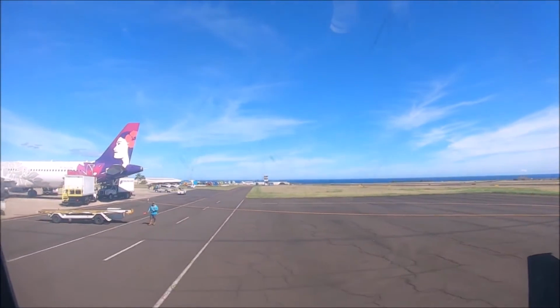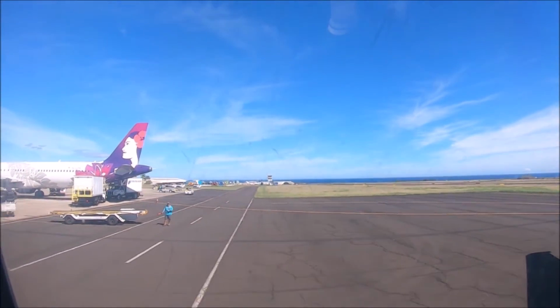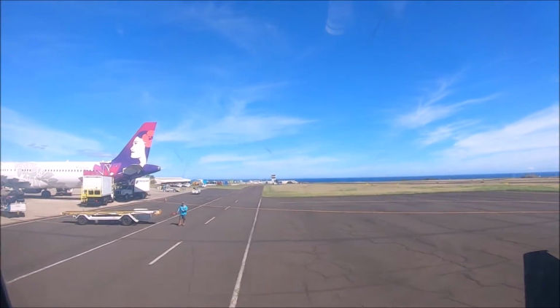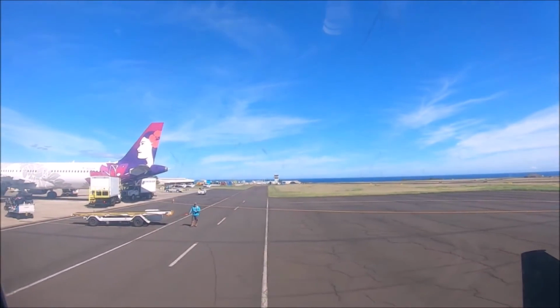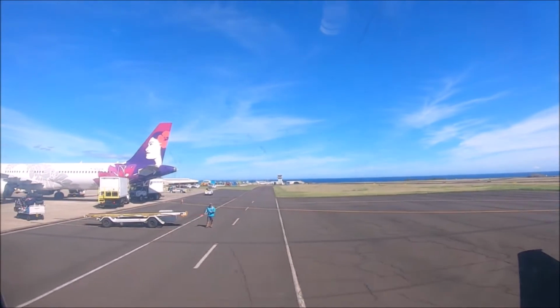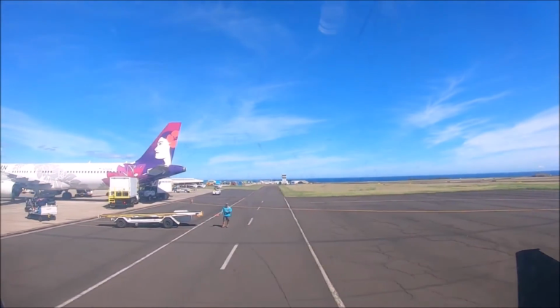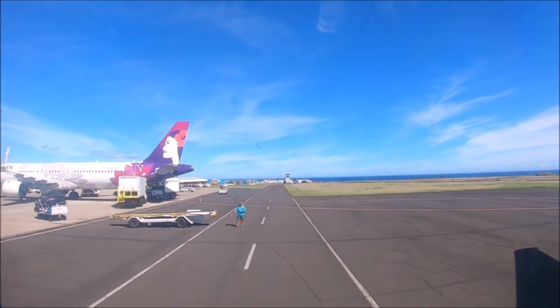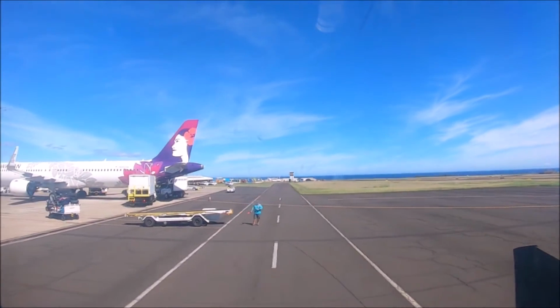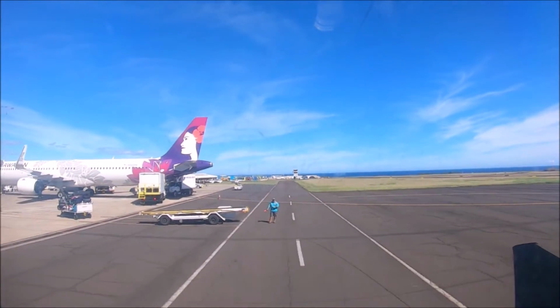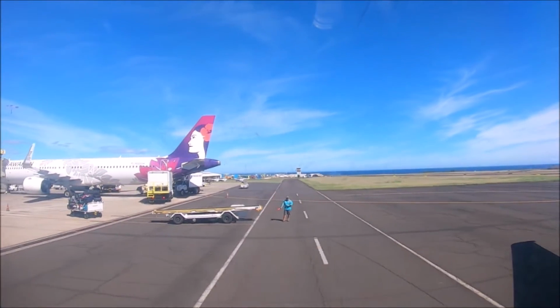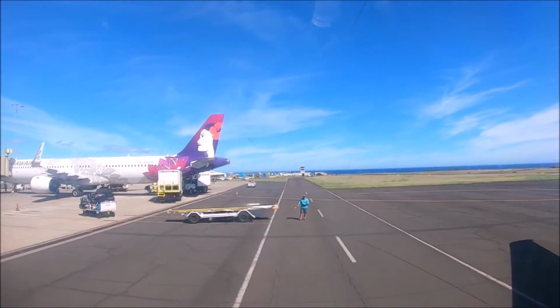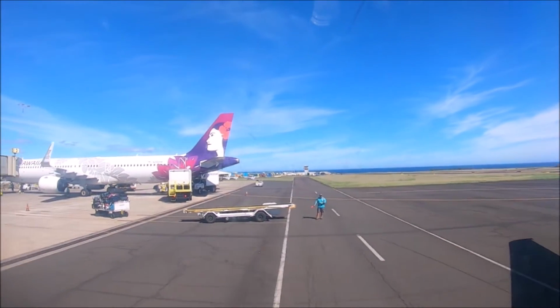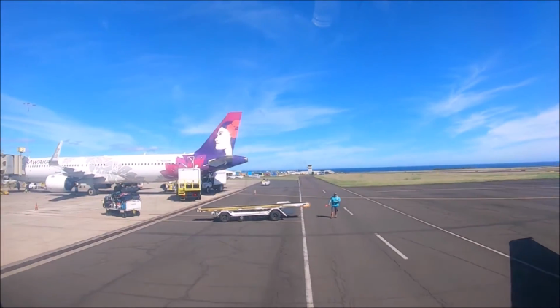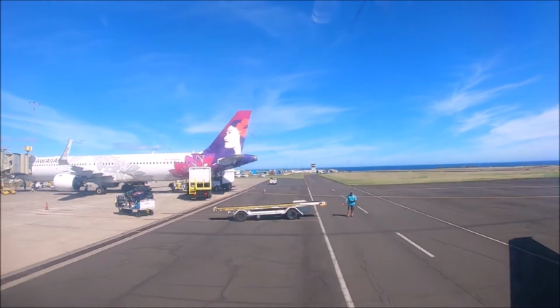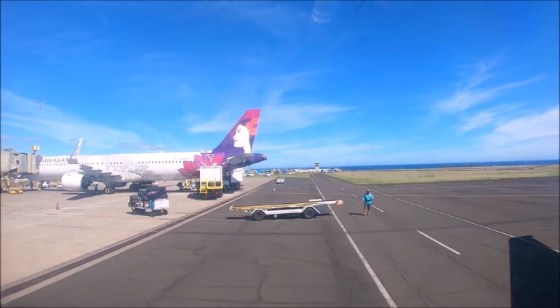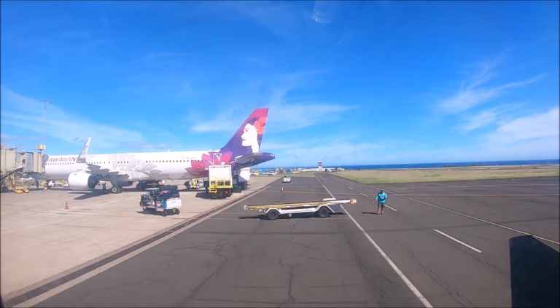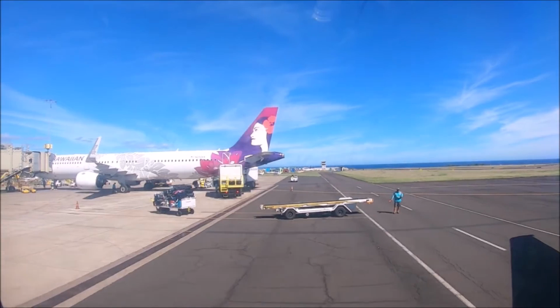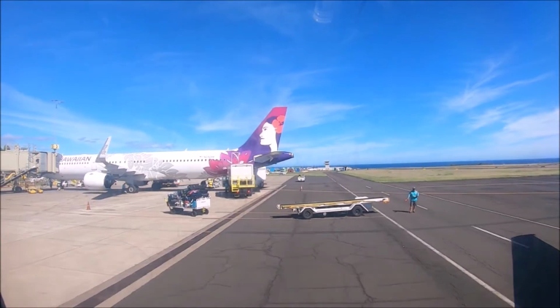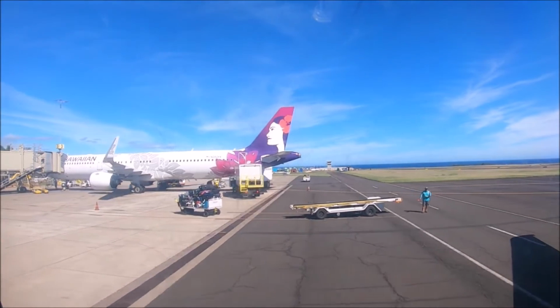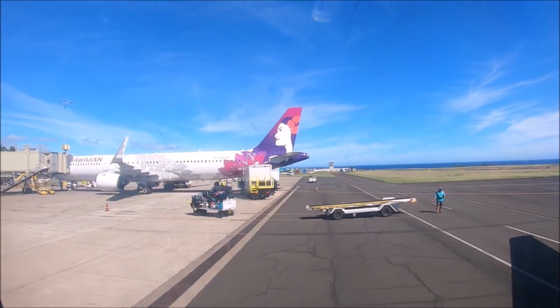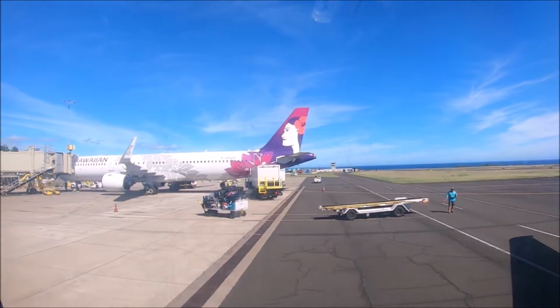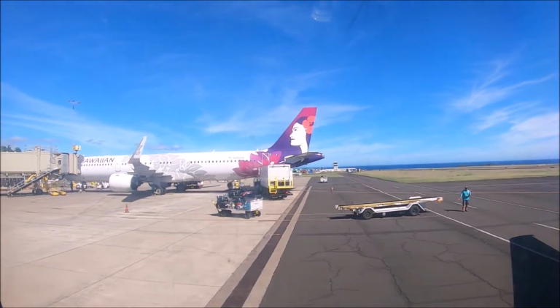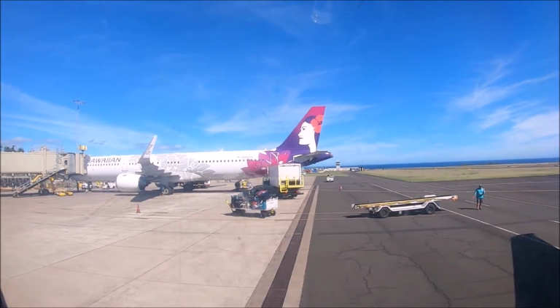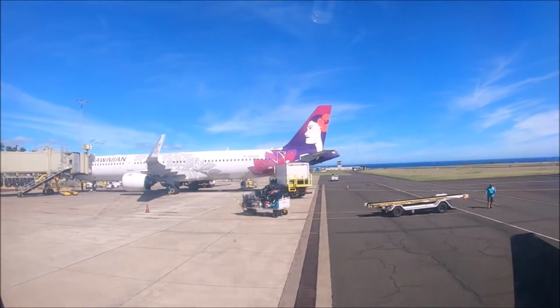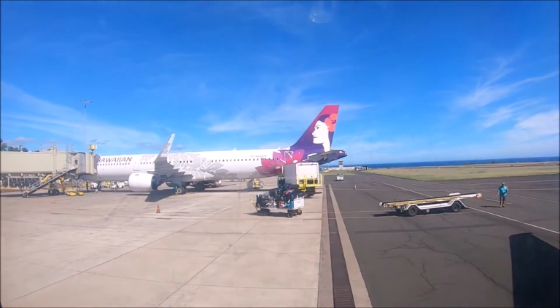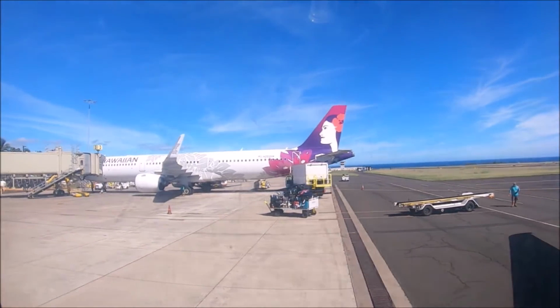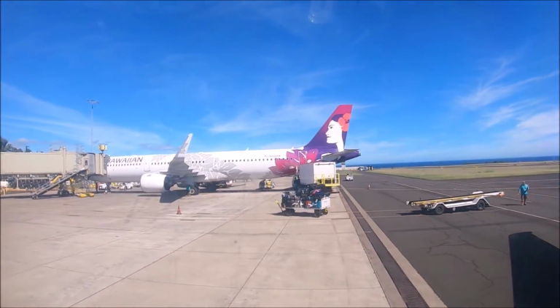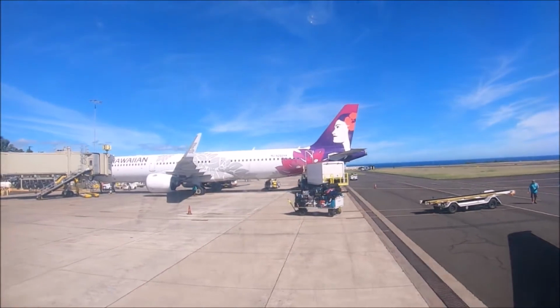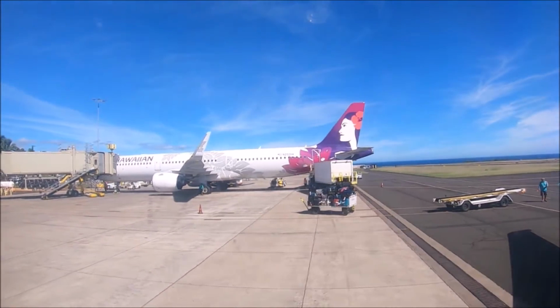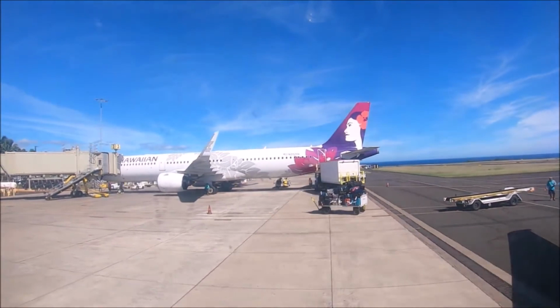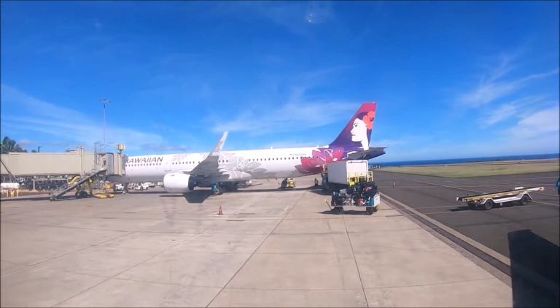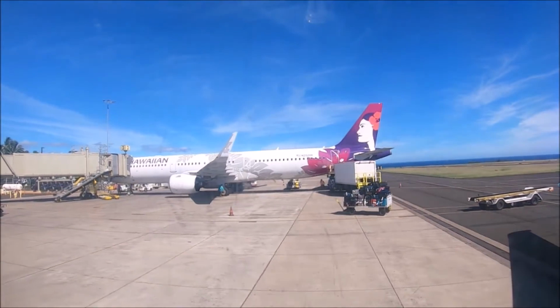Once we landed in Lihue Airport, we got to our gate pretty quickly.